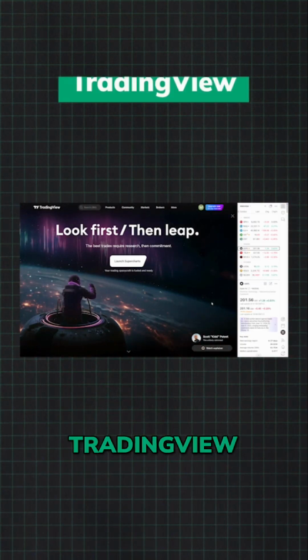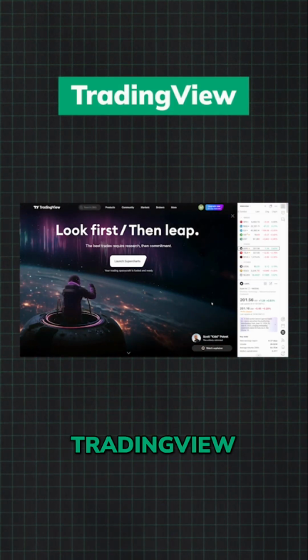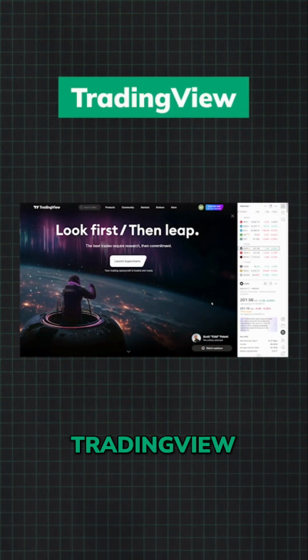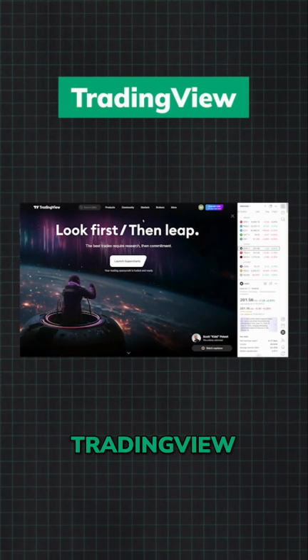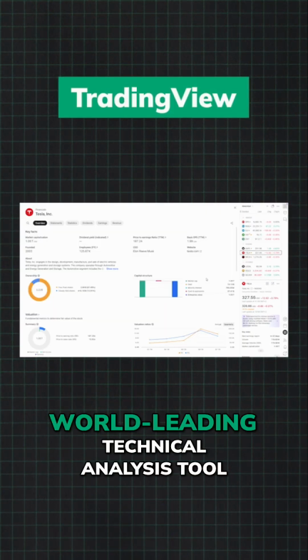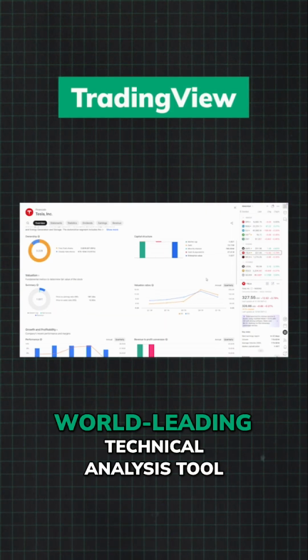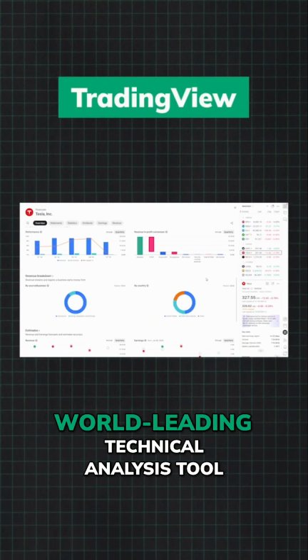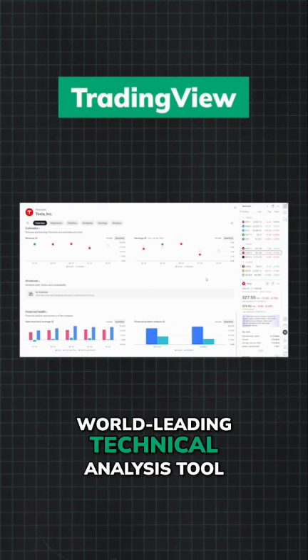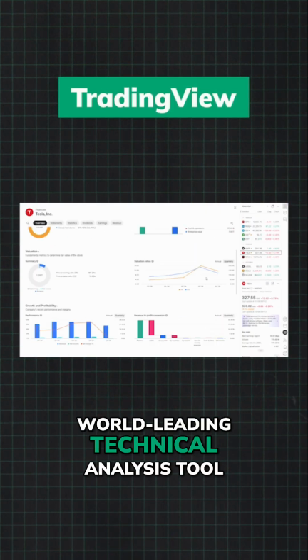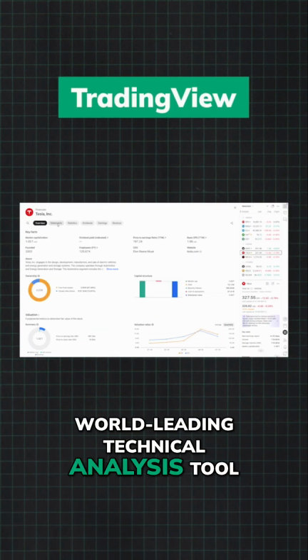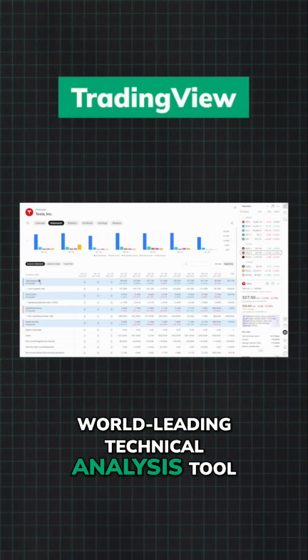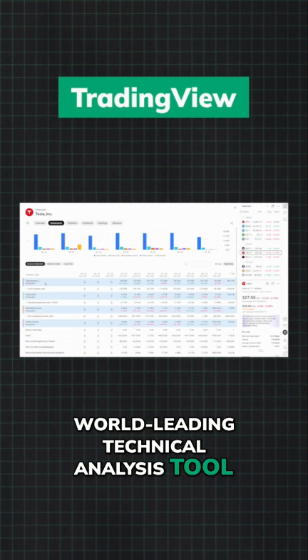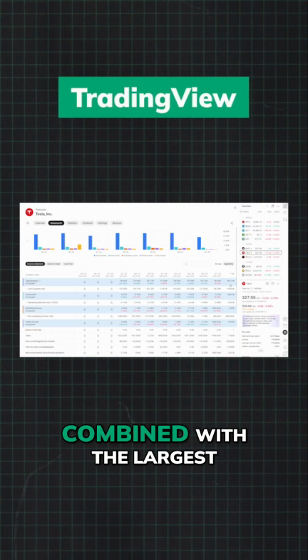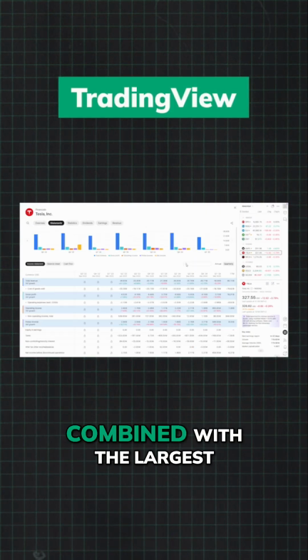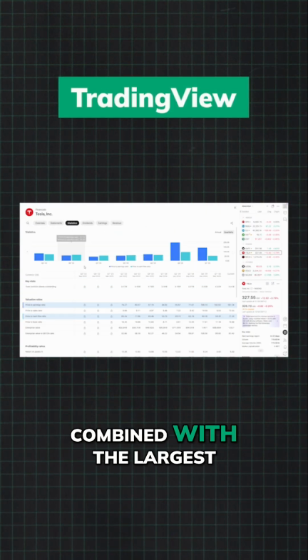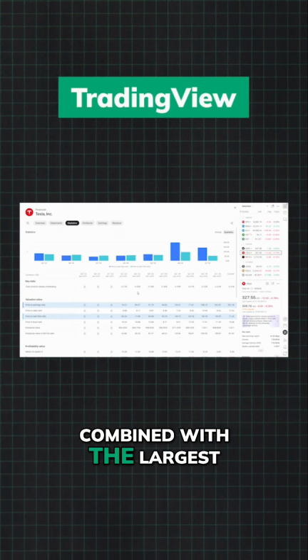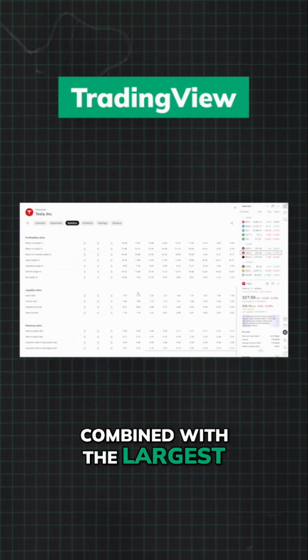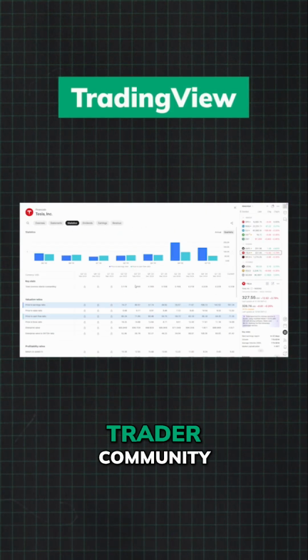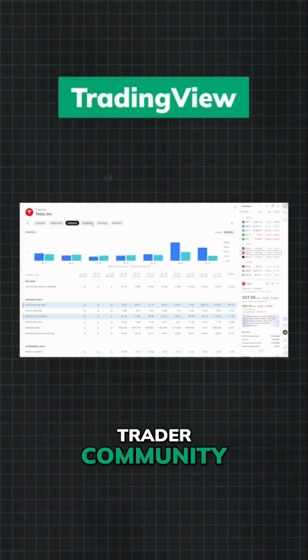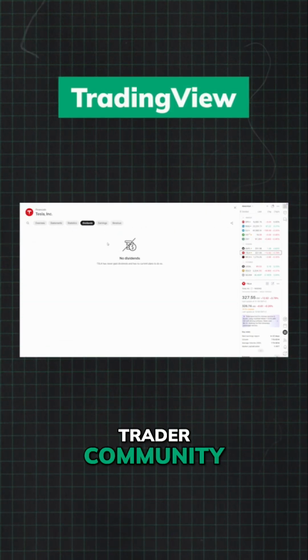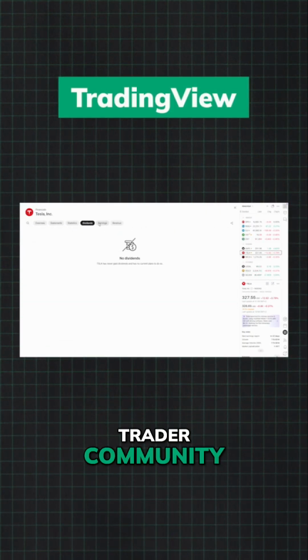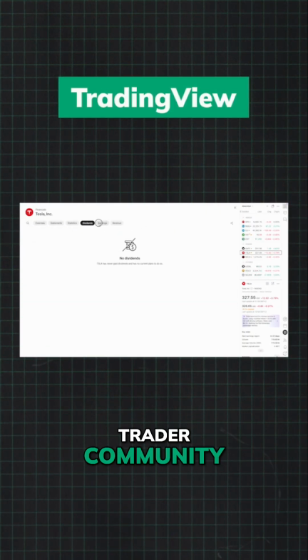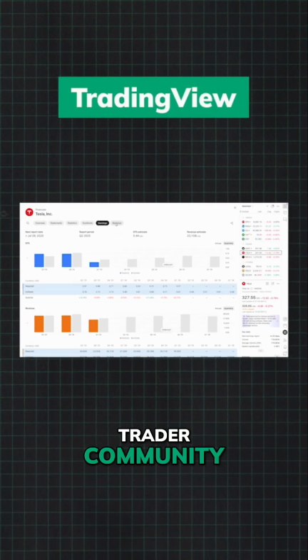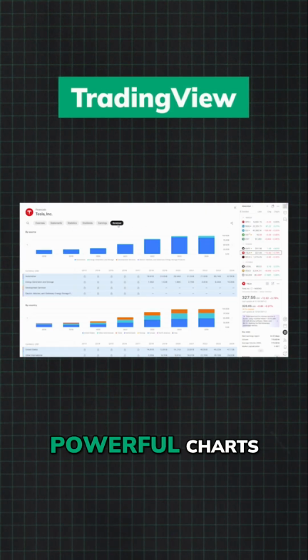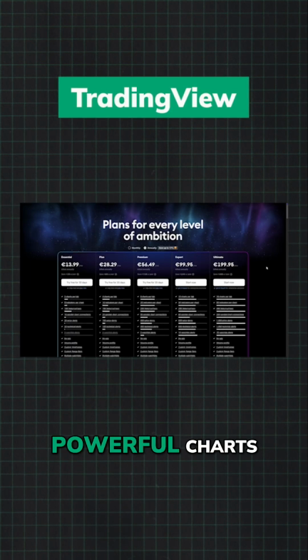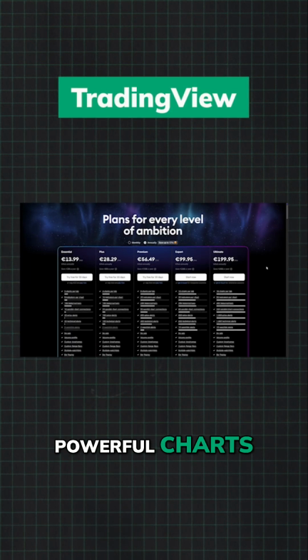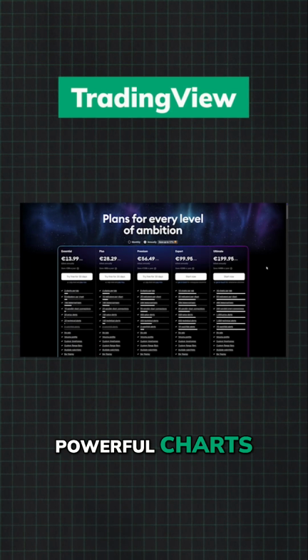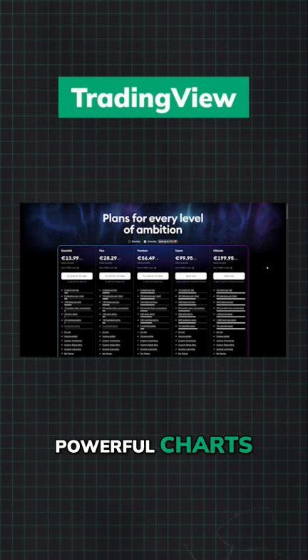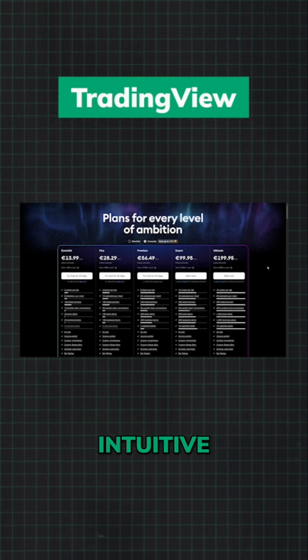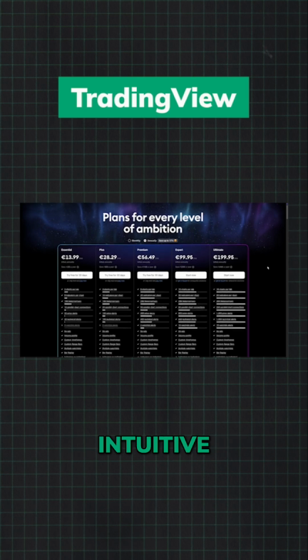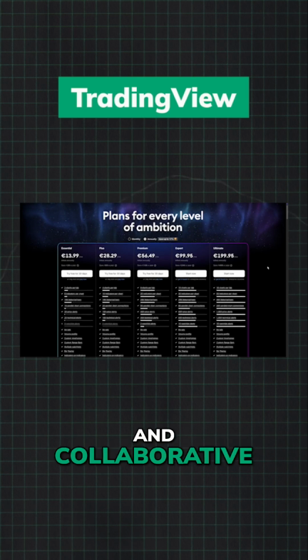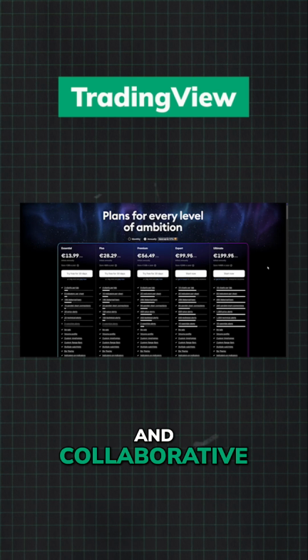TradingView is the world-leading technical analysis tool combined with the largest trader community. Powerful charts, intuitive and collaborative.